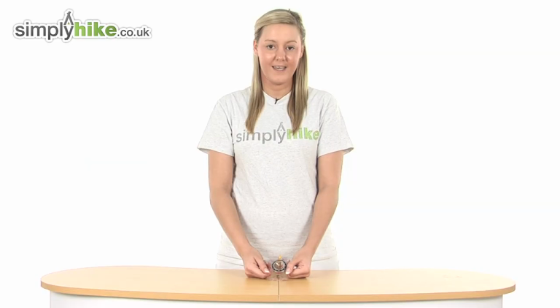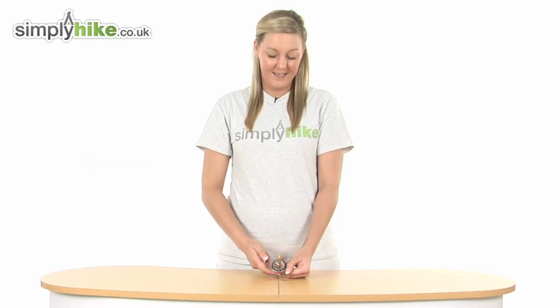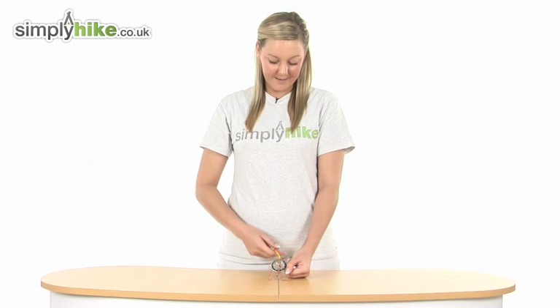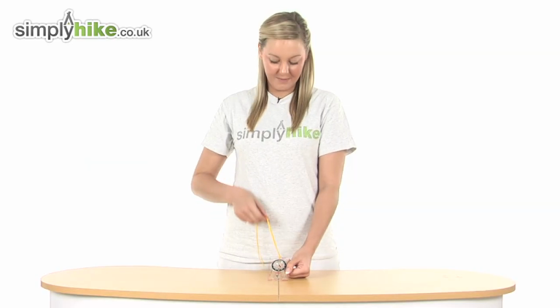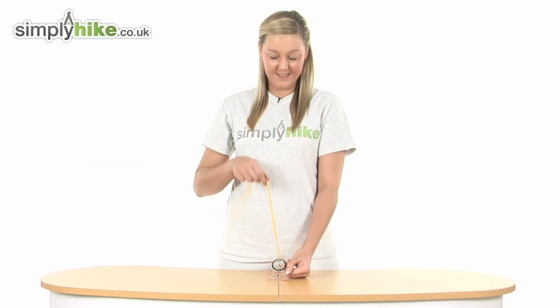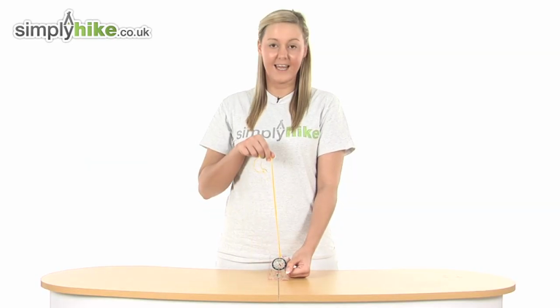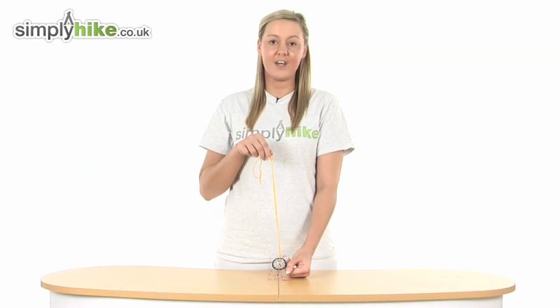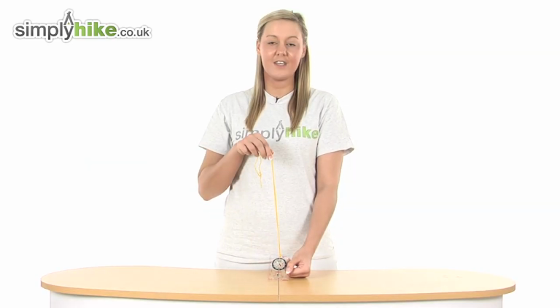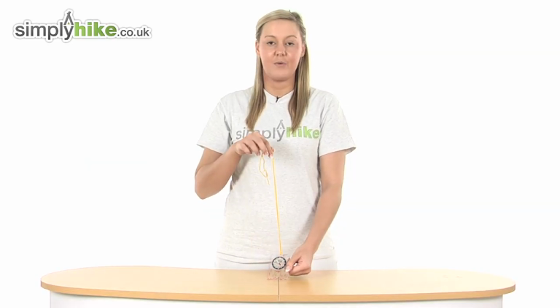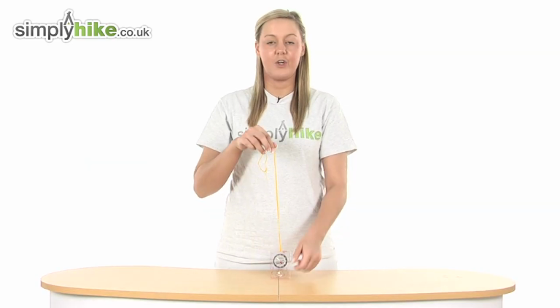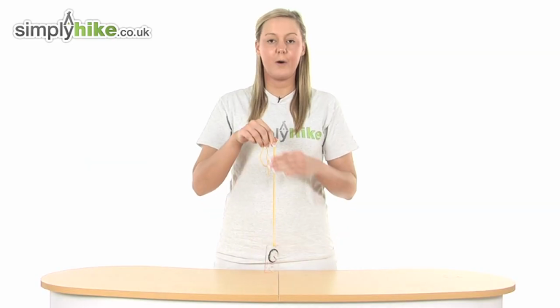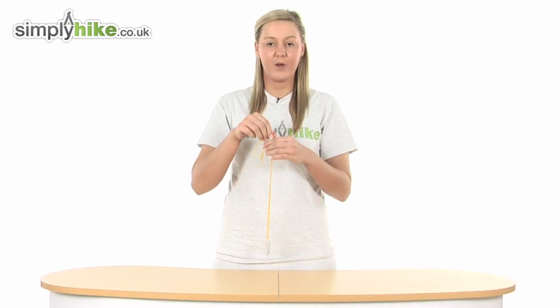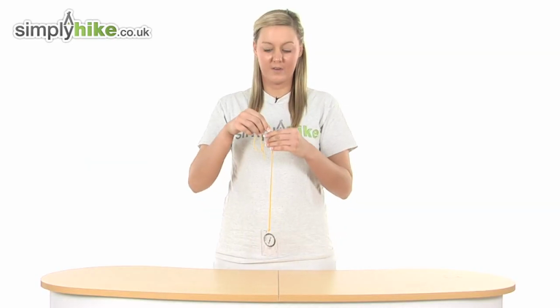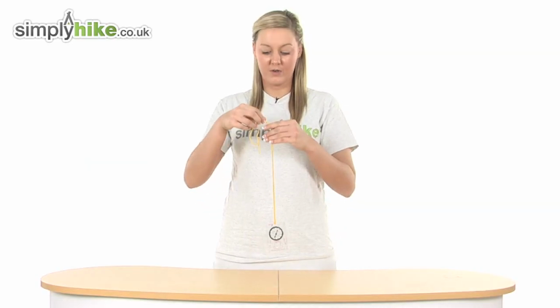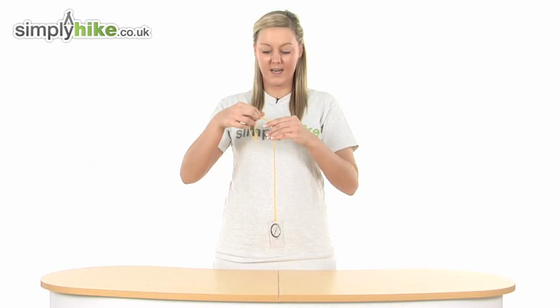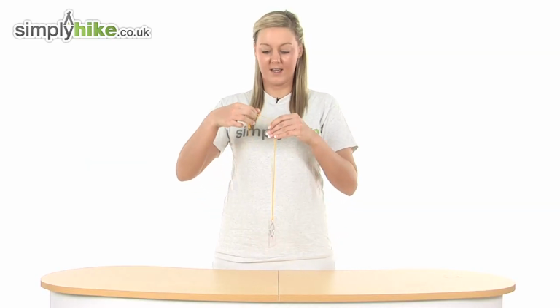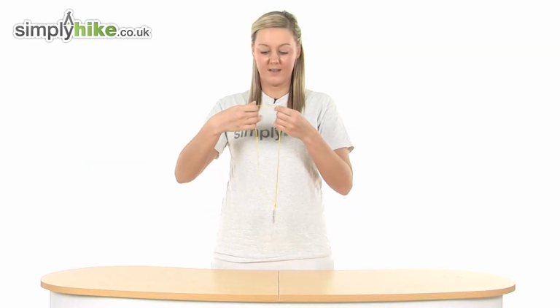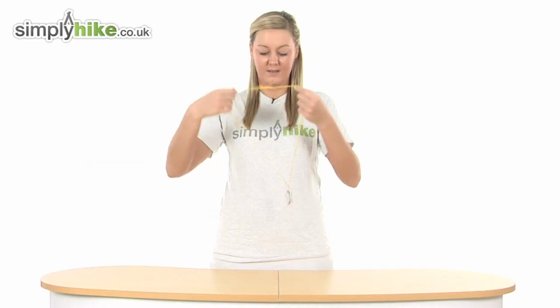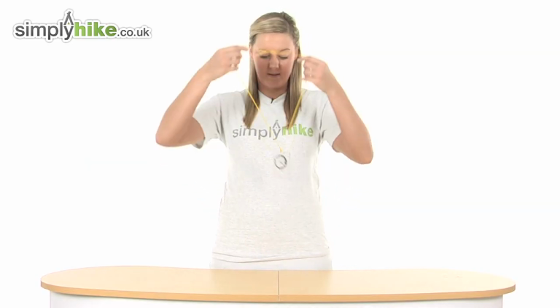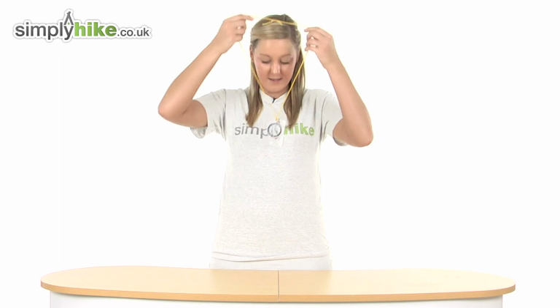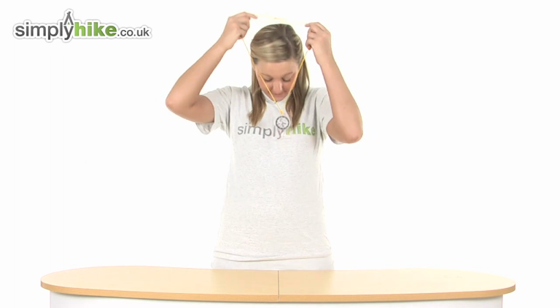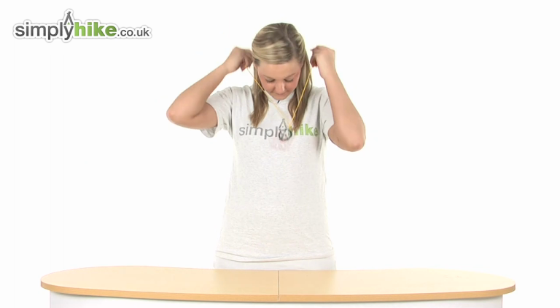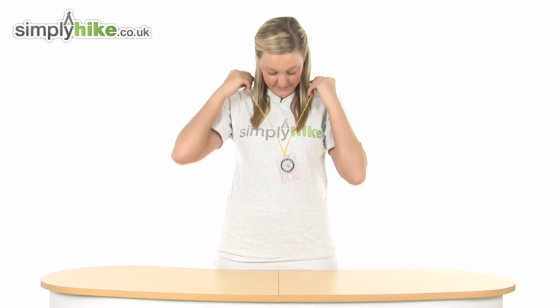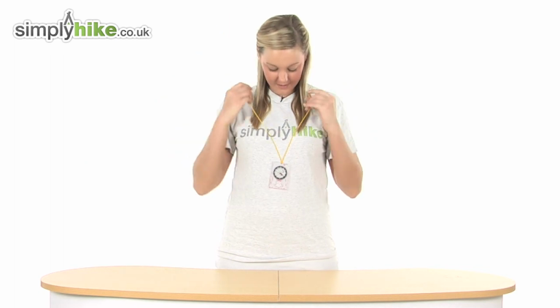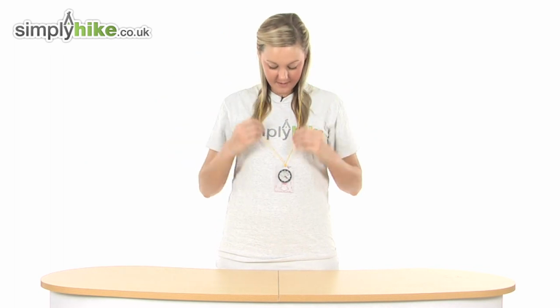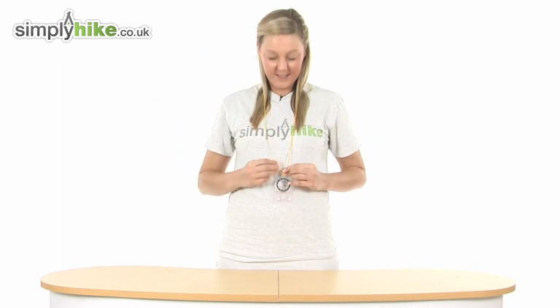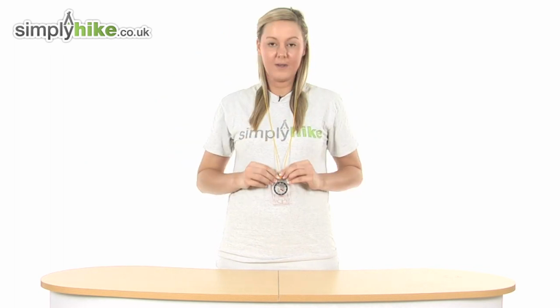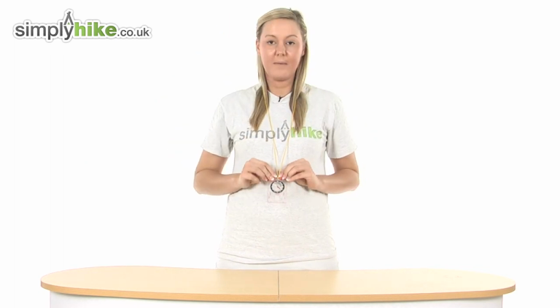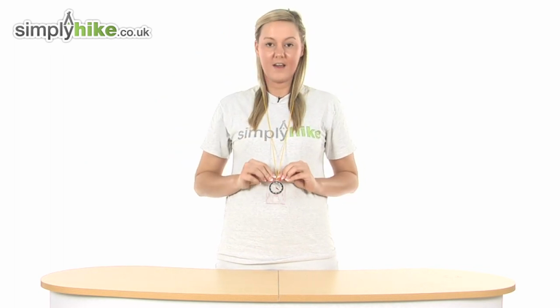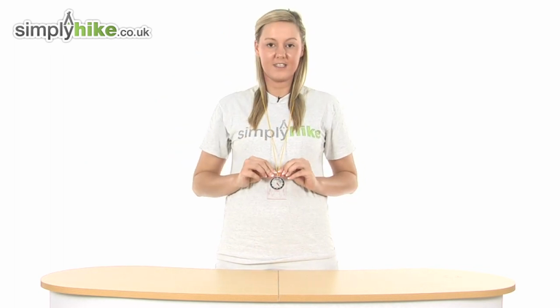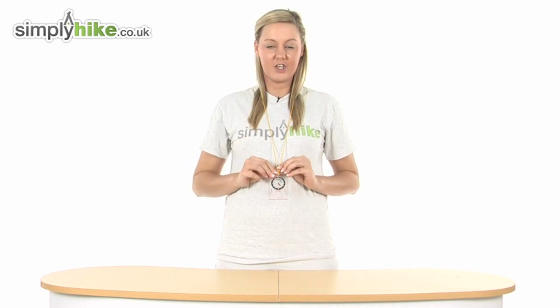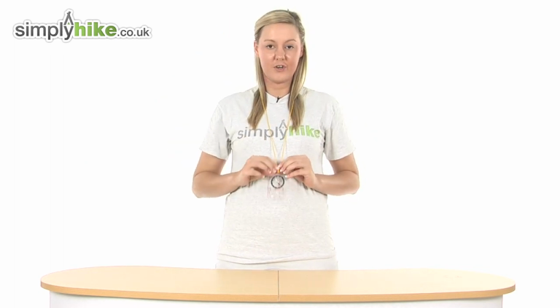It comes with this lanyard which you can pop over your neck like so, and this will keep it nice and secure.